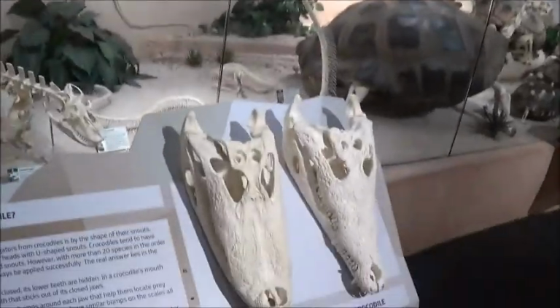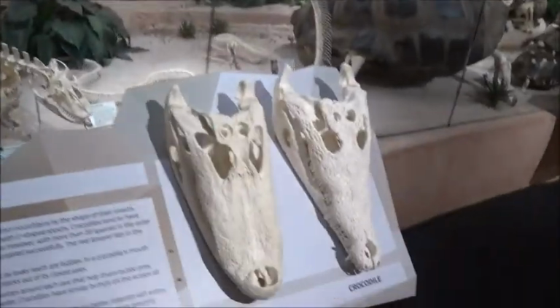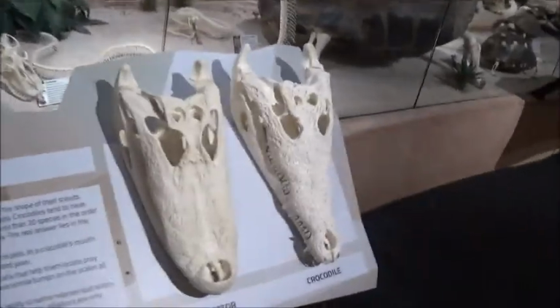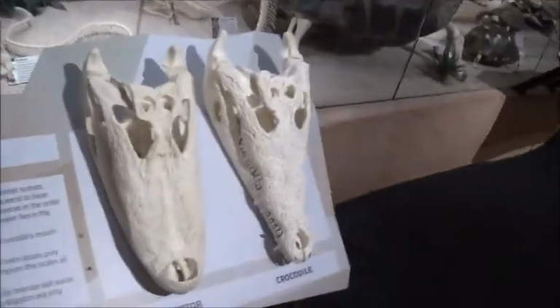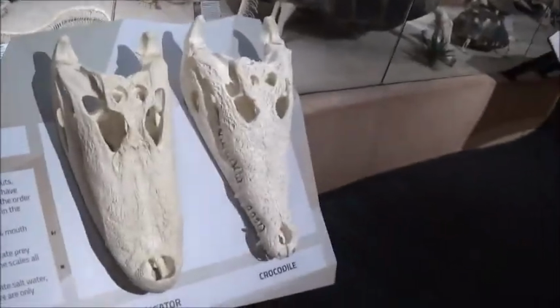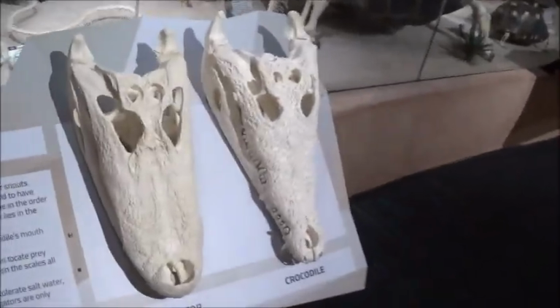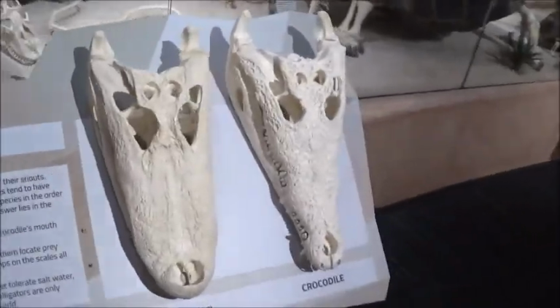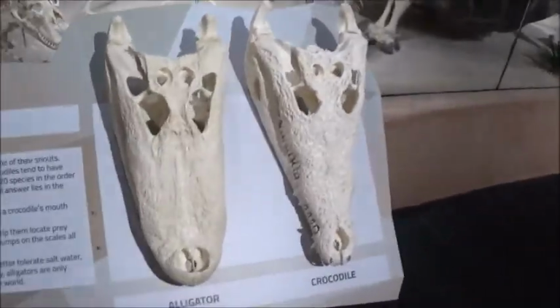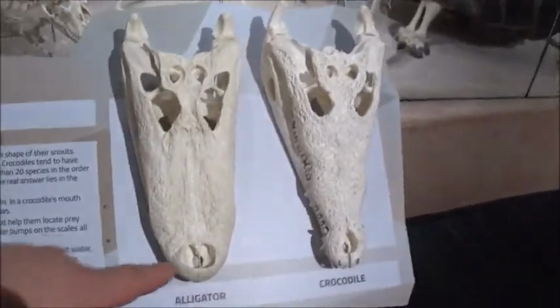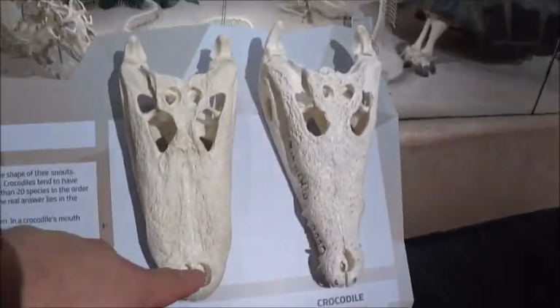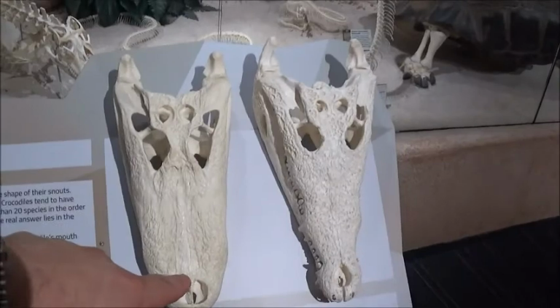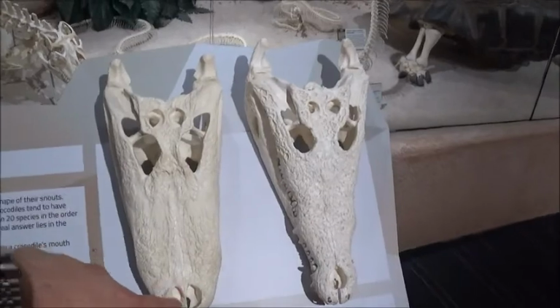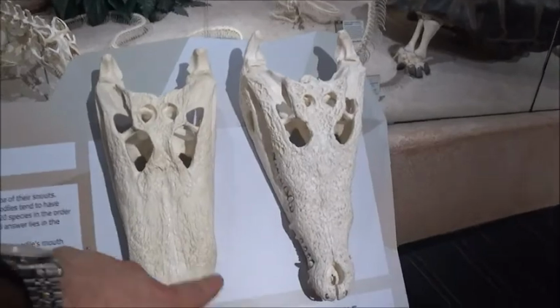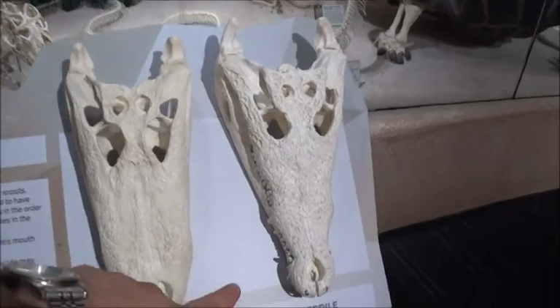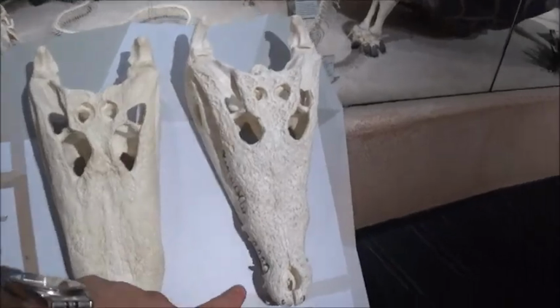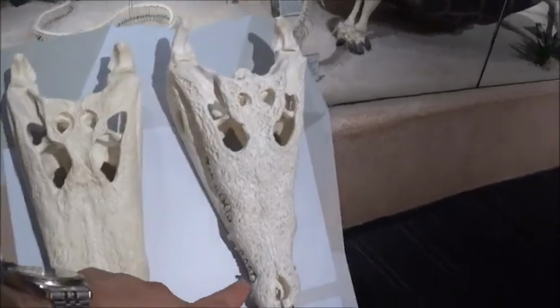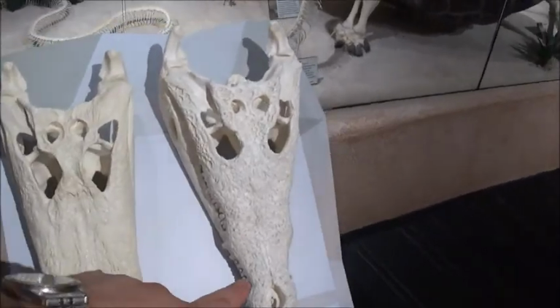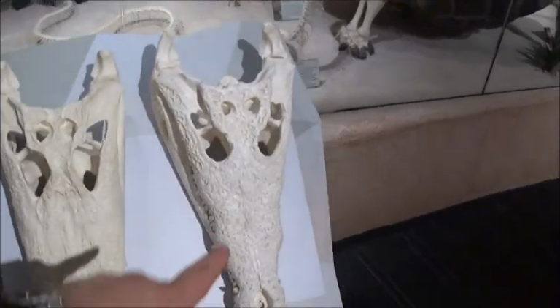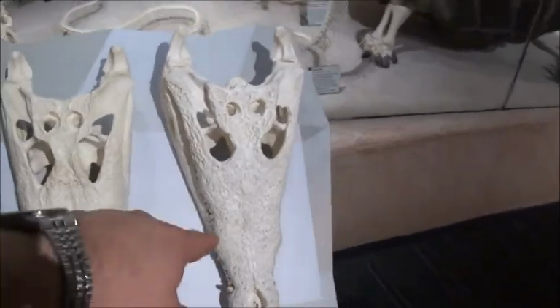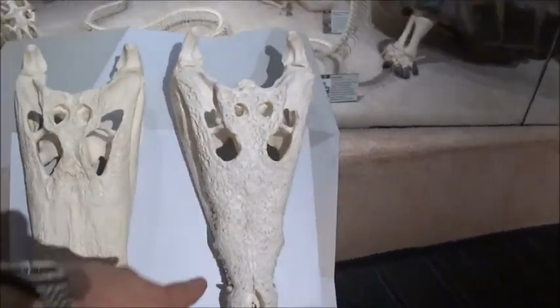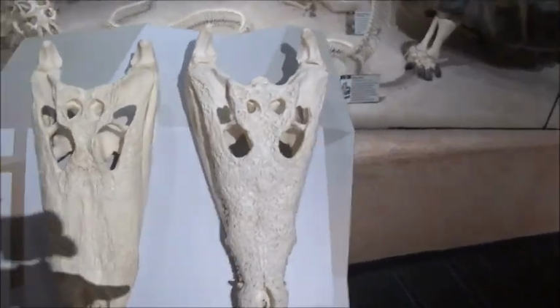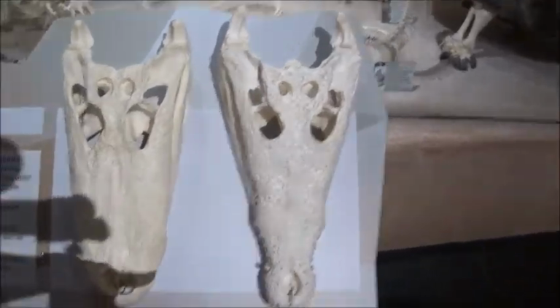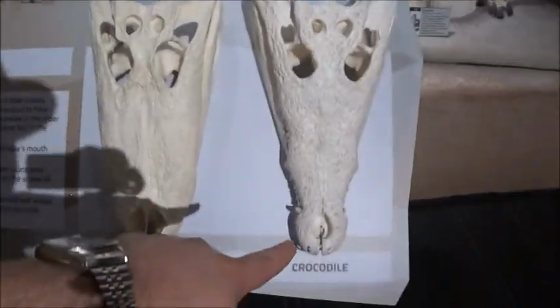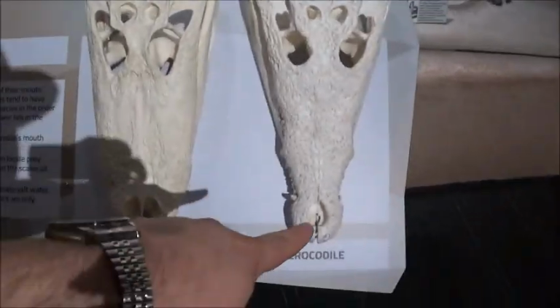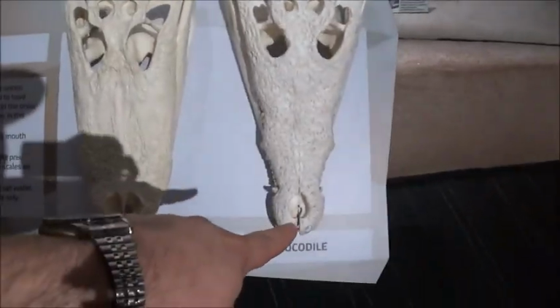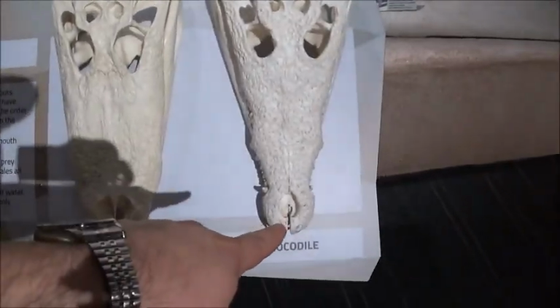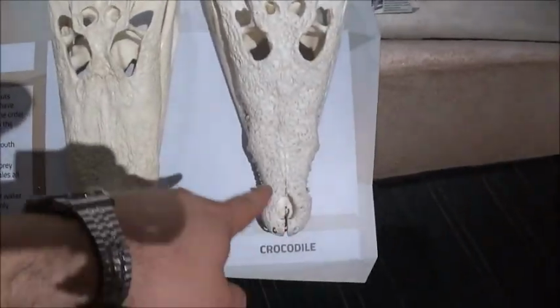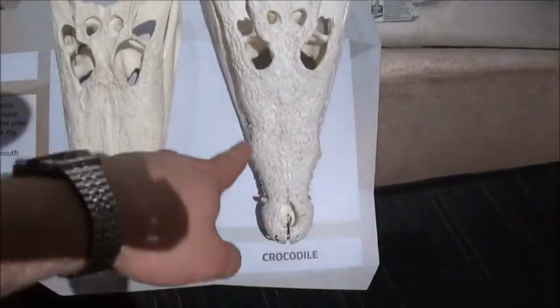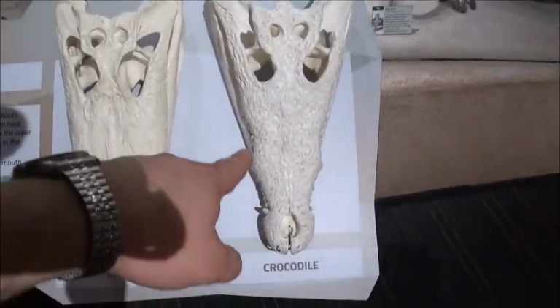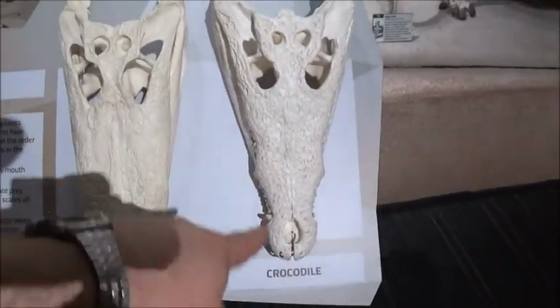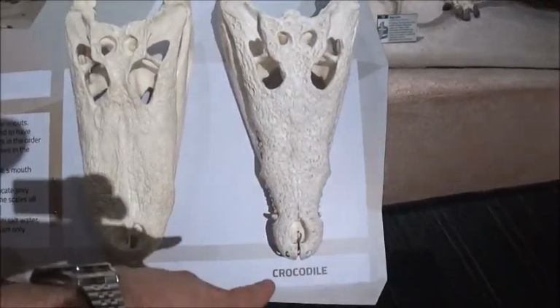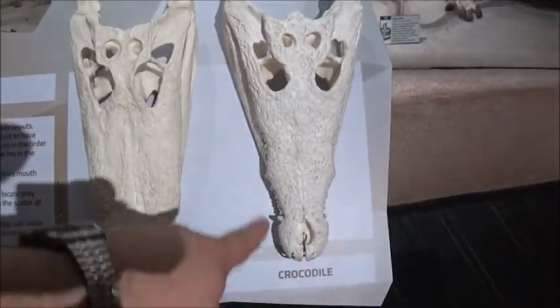Look at this — an alligator. Crocodile. You can always tell the difference. Crocodile's snouts are skinnier.